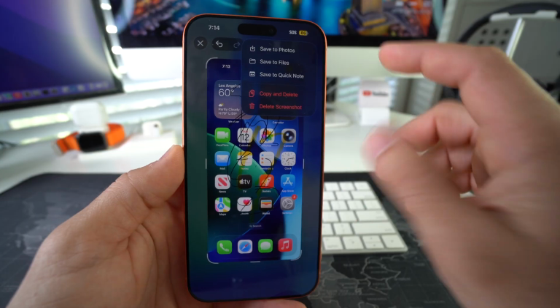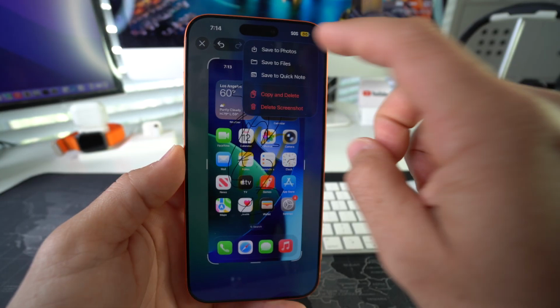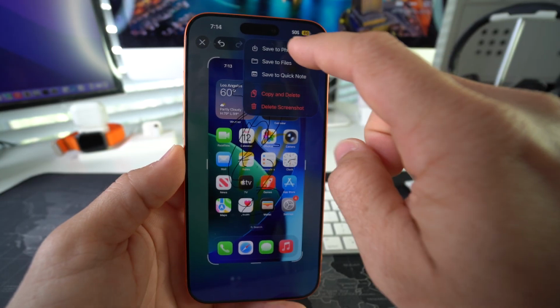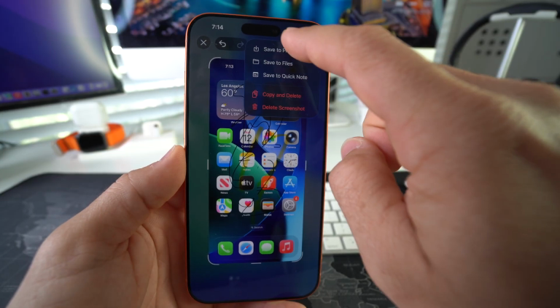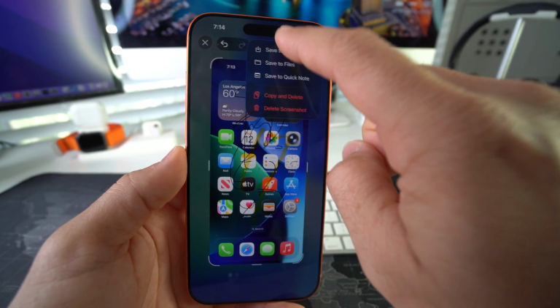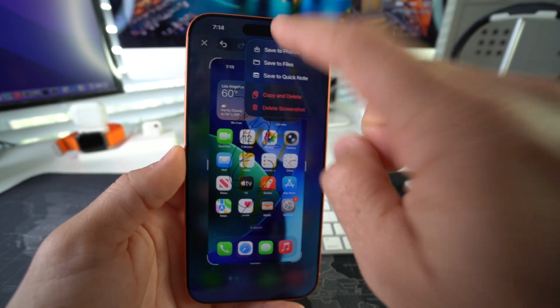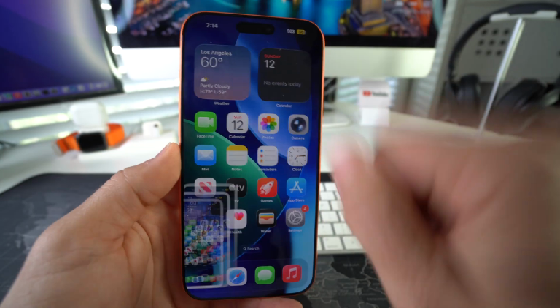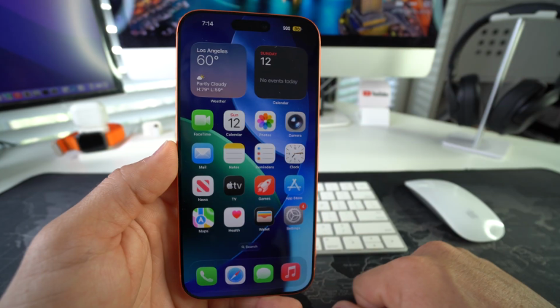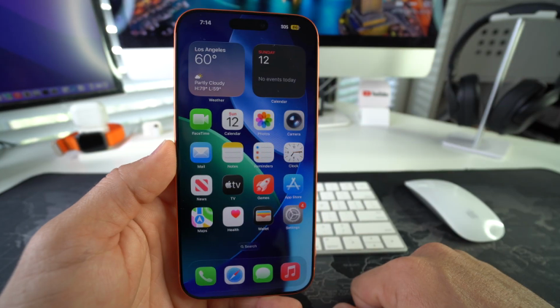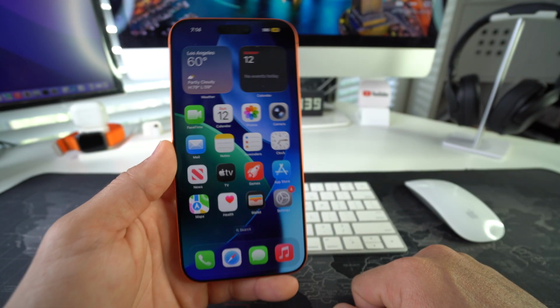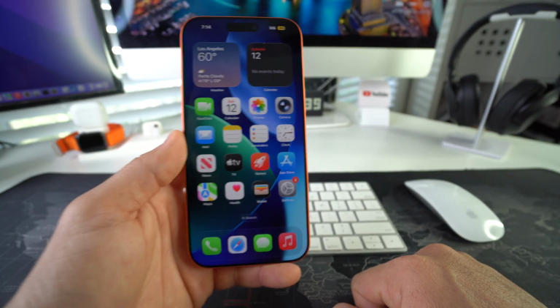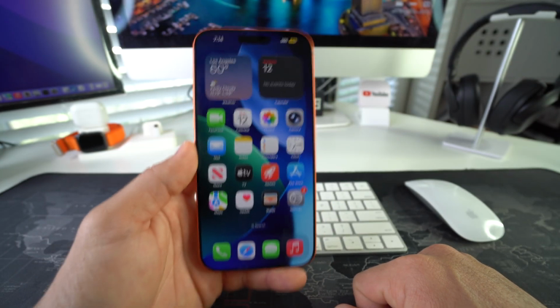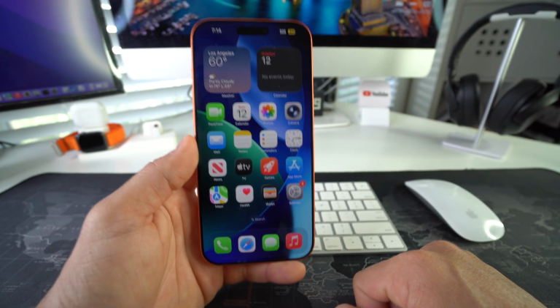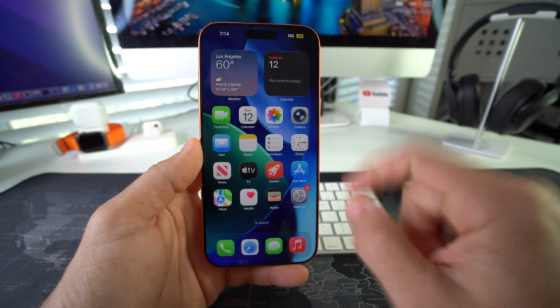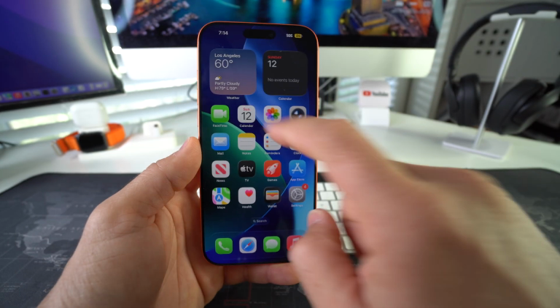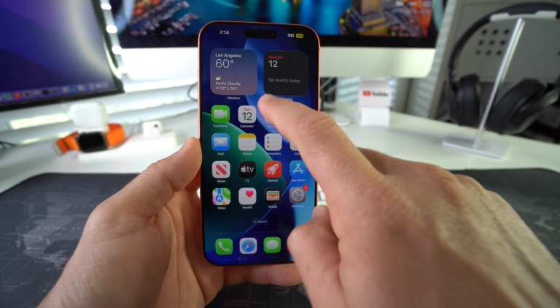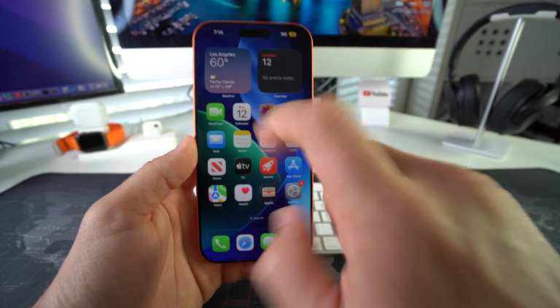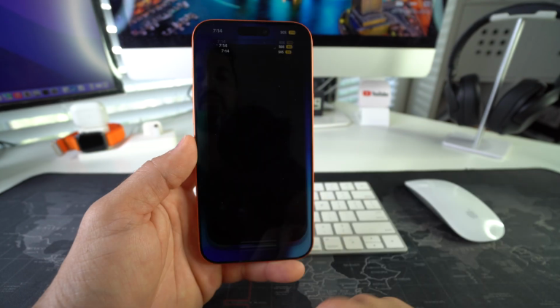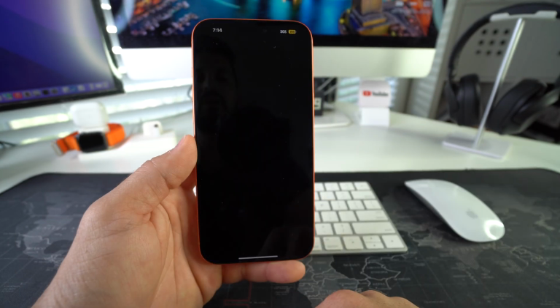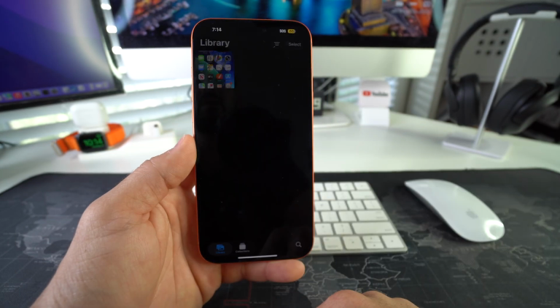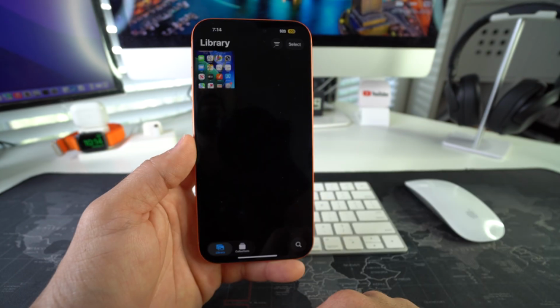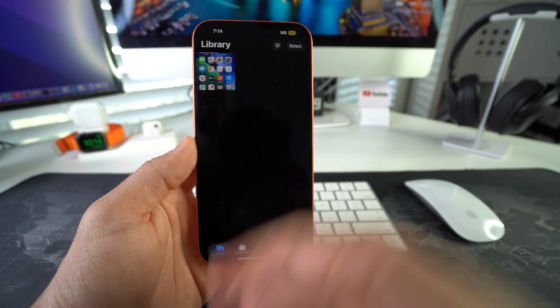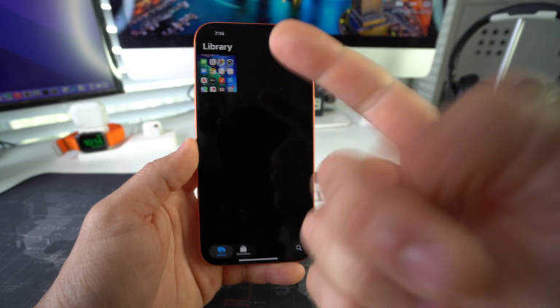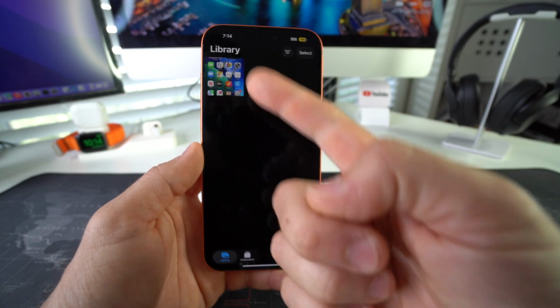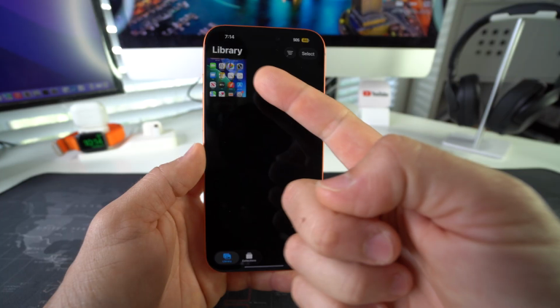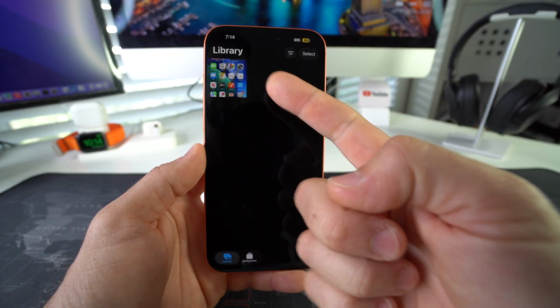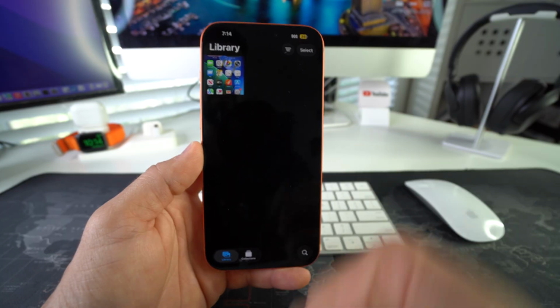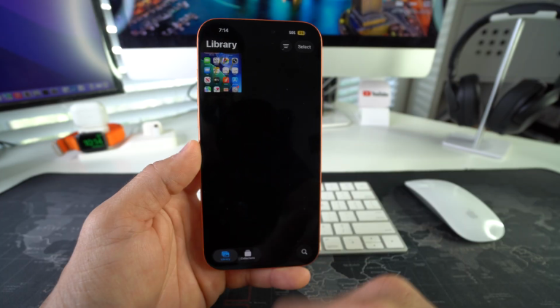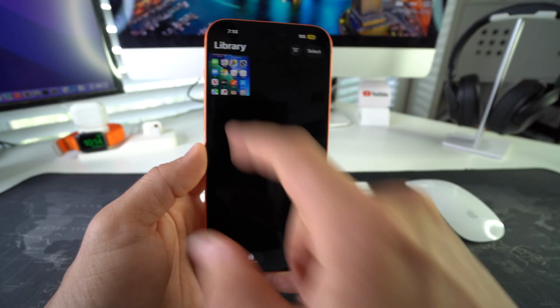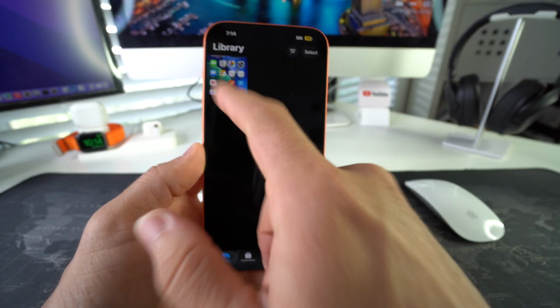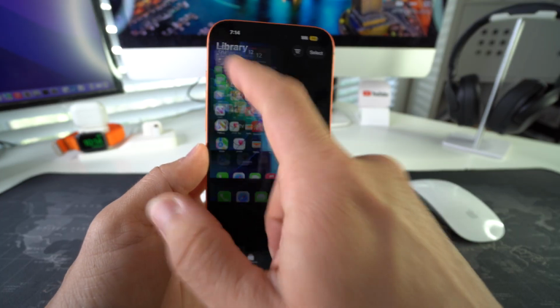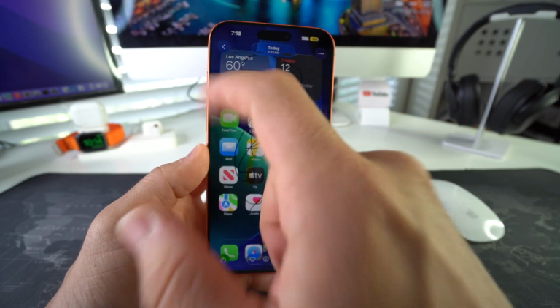I'm going to select save to photos and the screenshot will now be here in your photo gallery, as you can see.